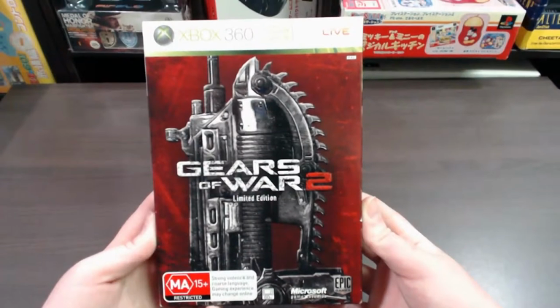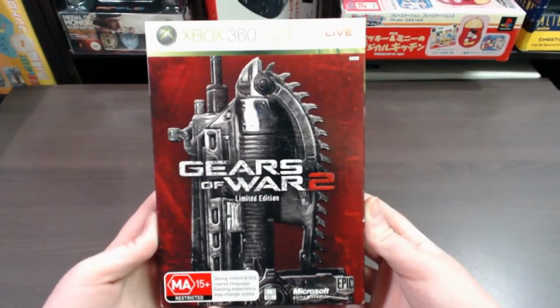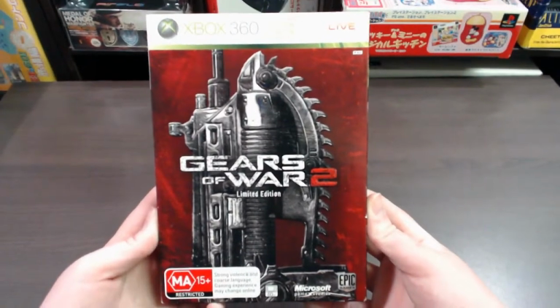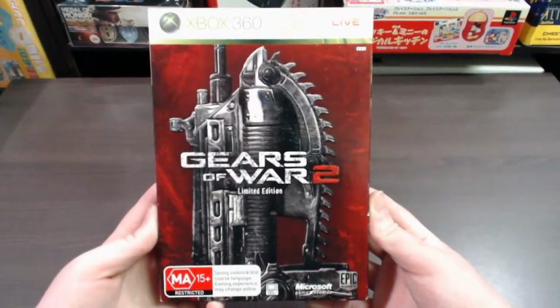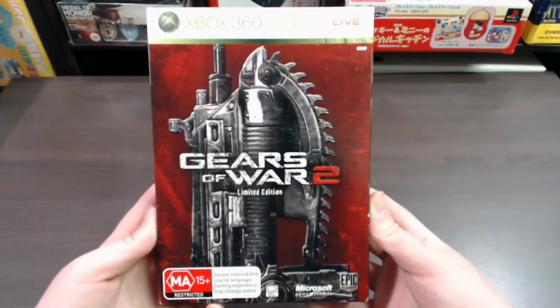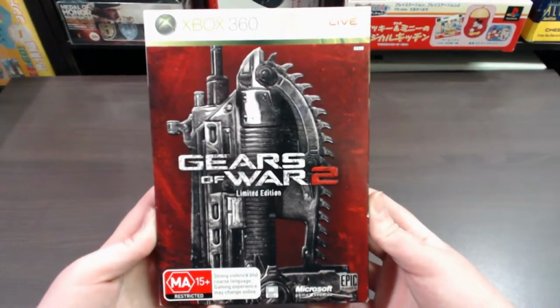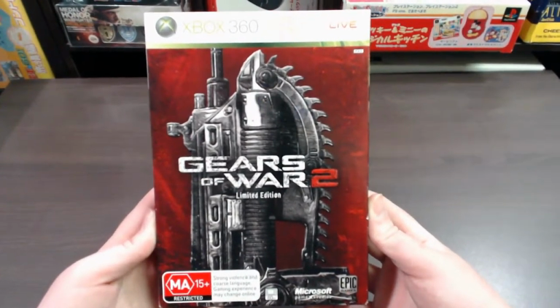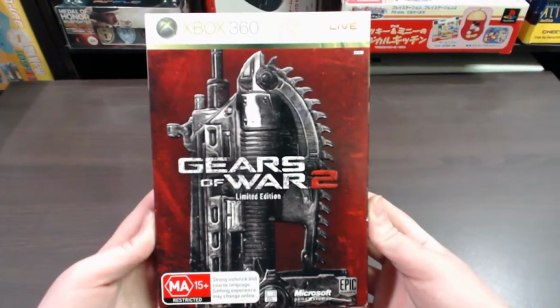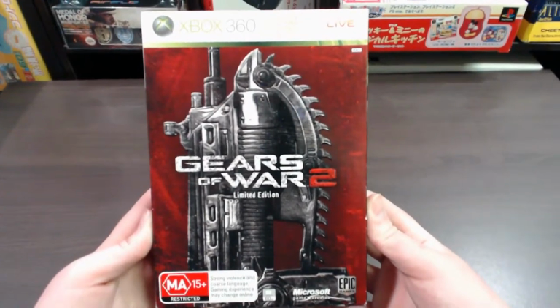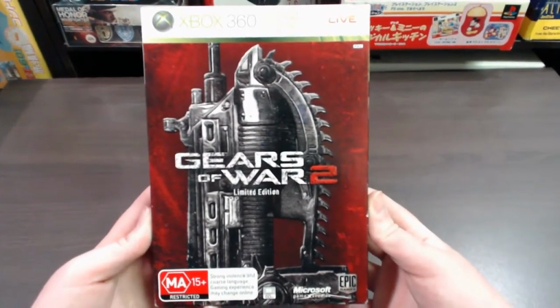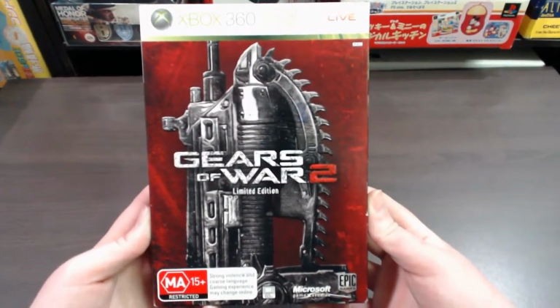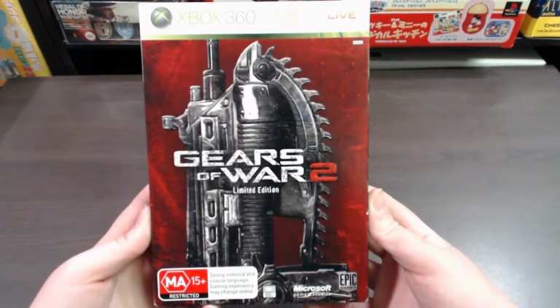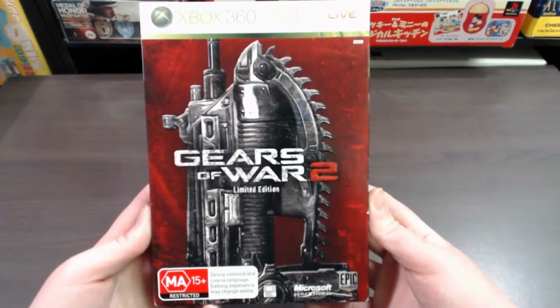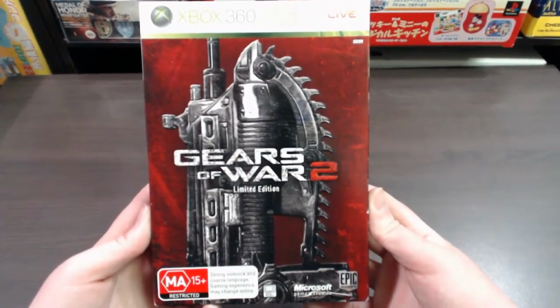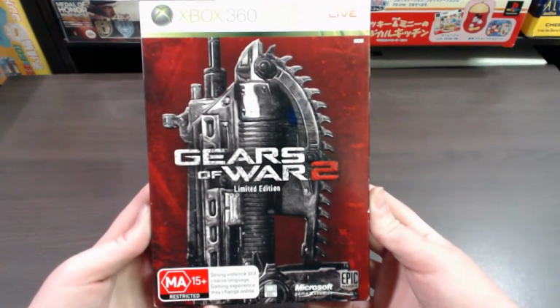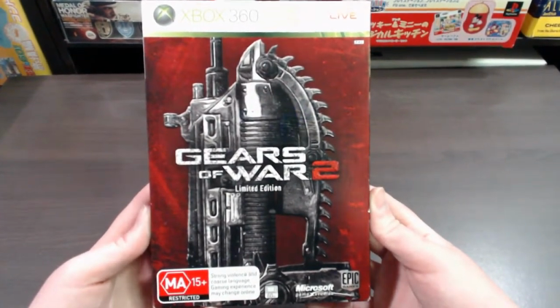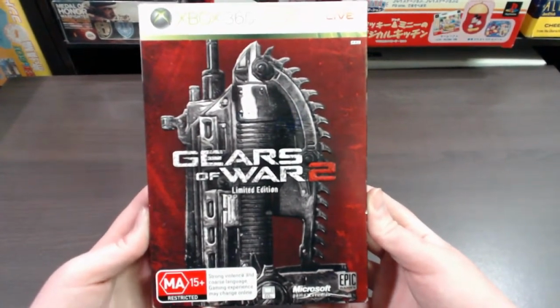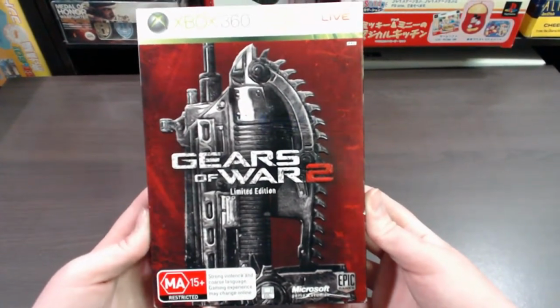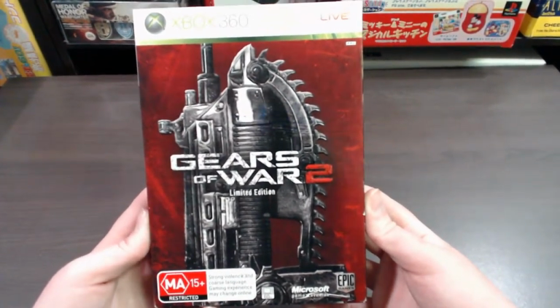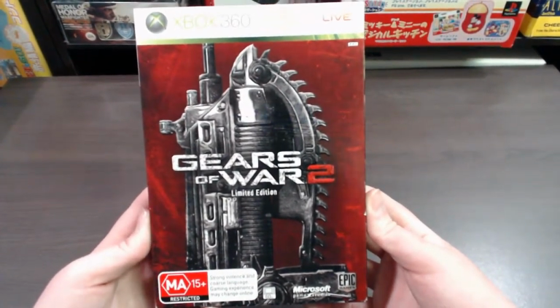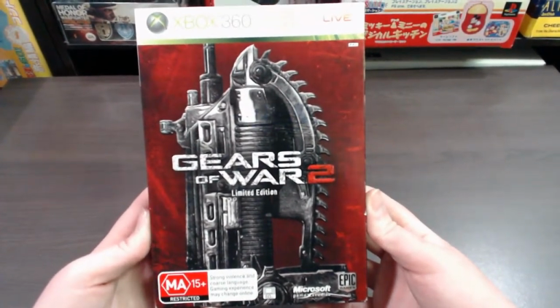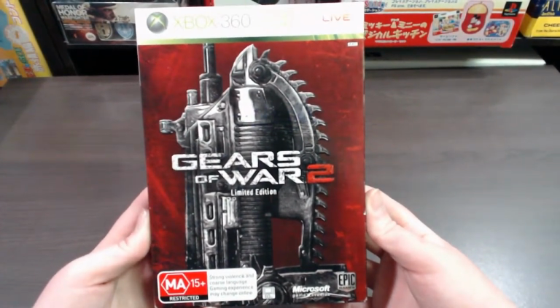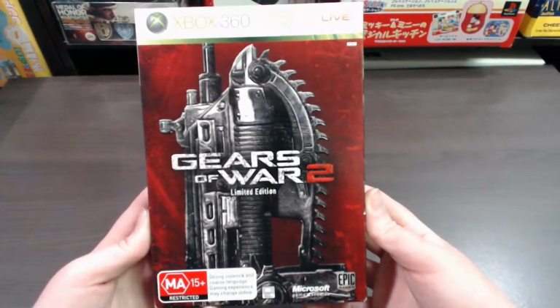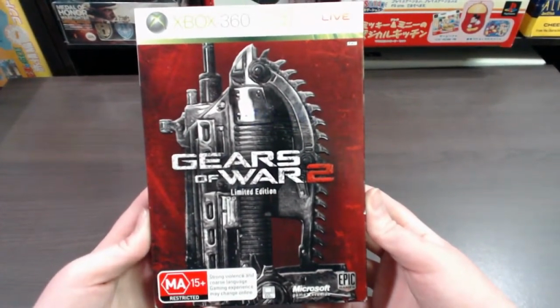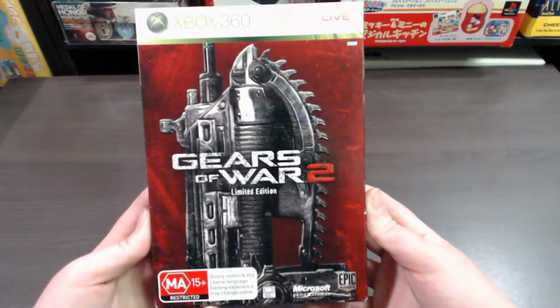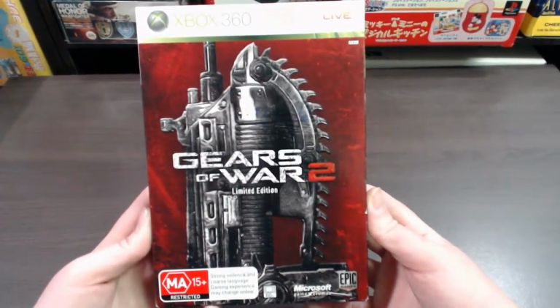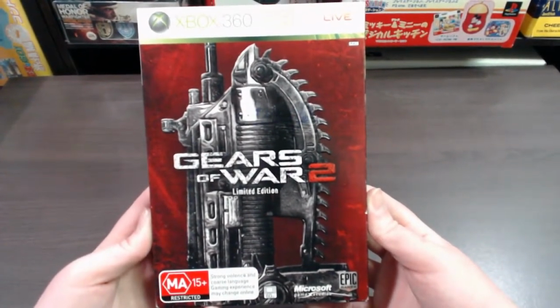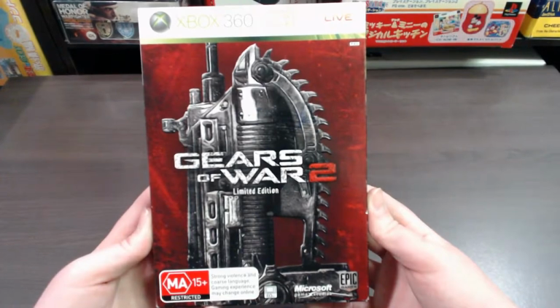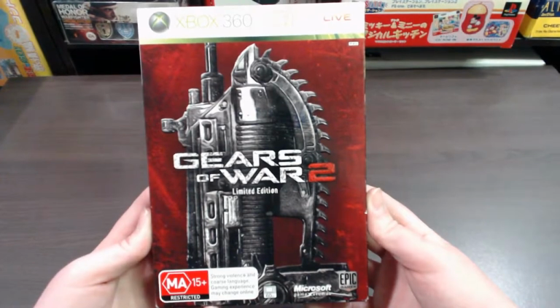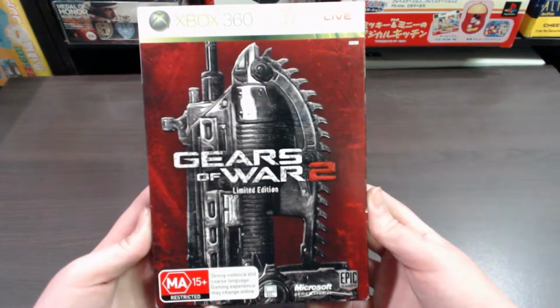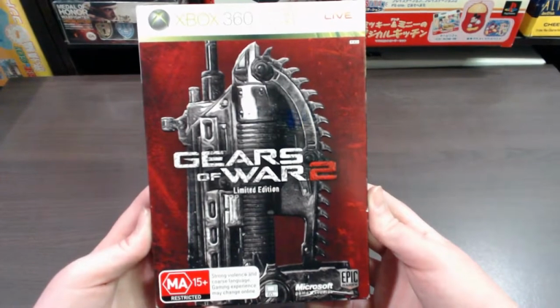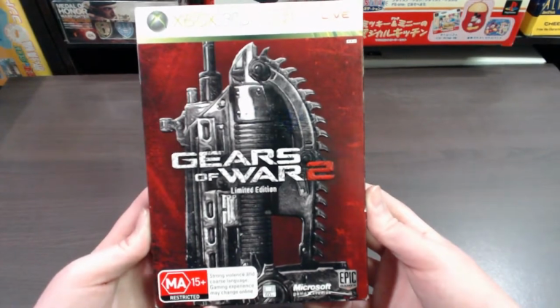Sharky Gamer here. Today we're taking a look at the Gears of War 2 limited edition for Xbox 360.